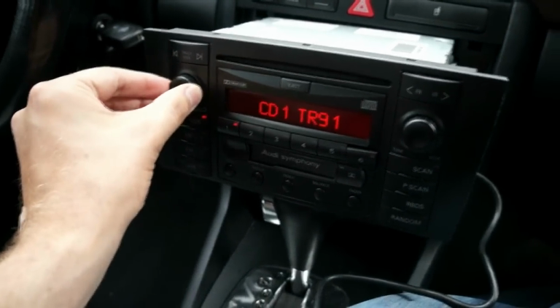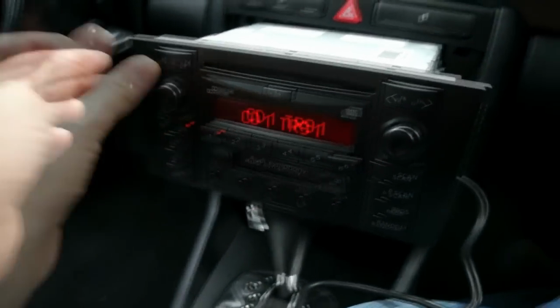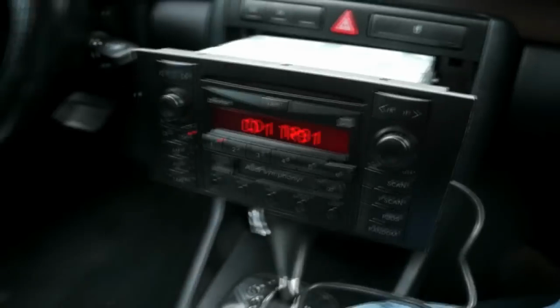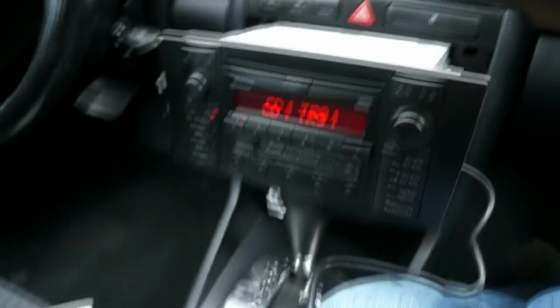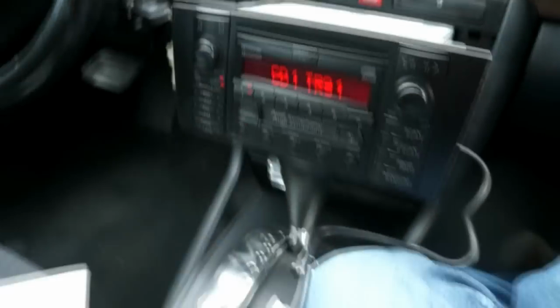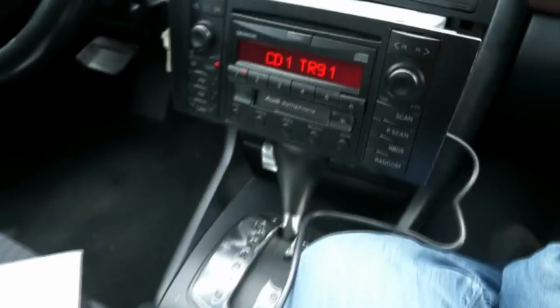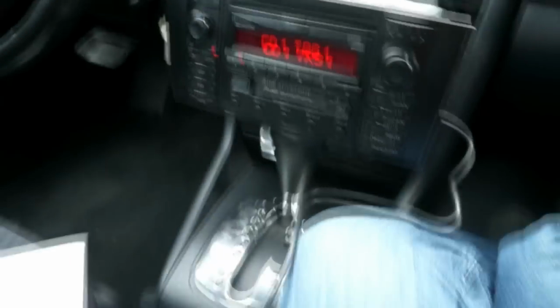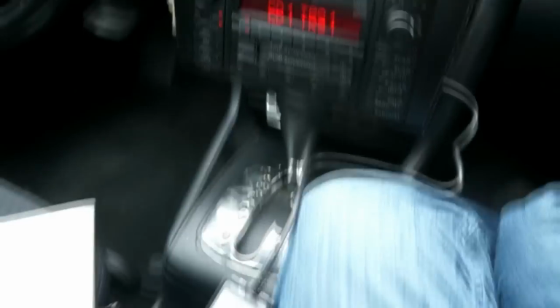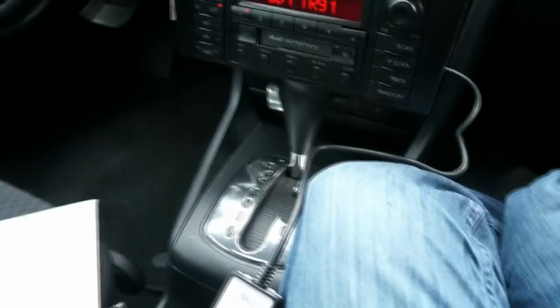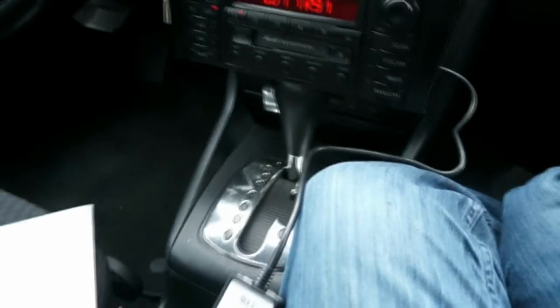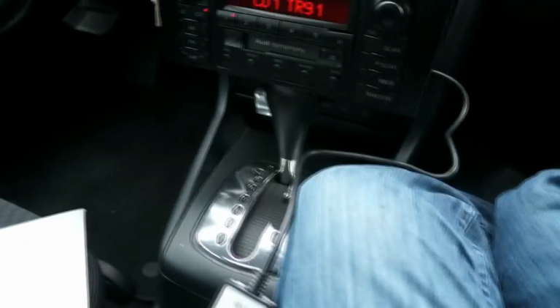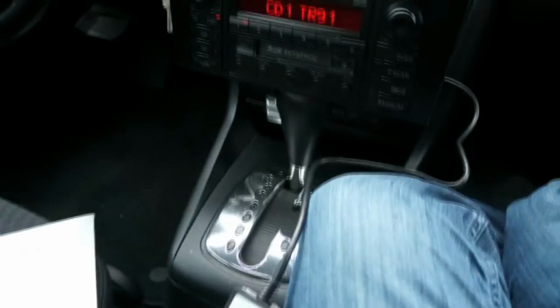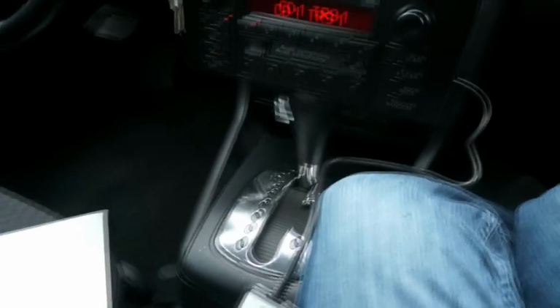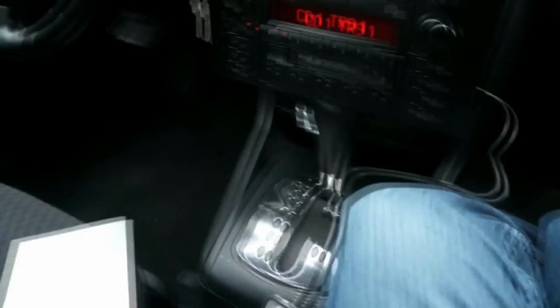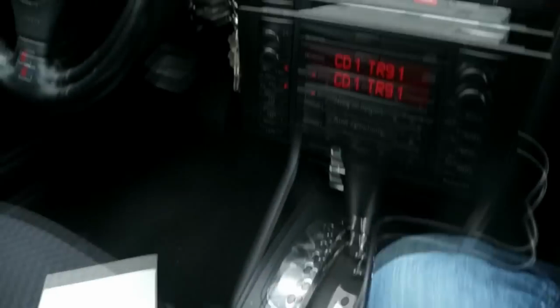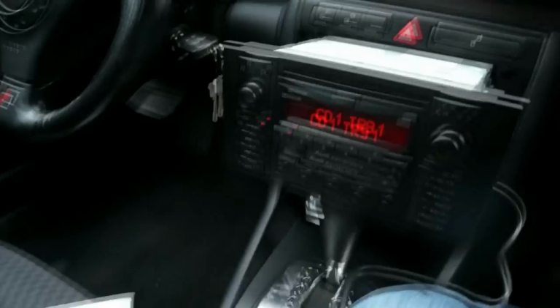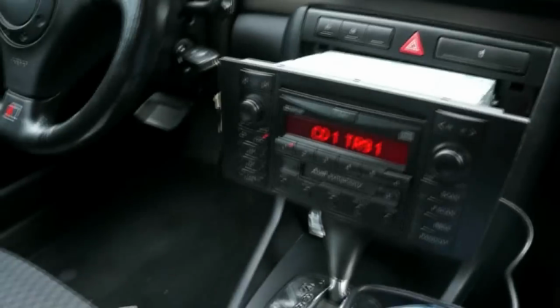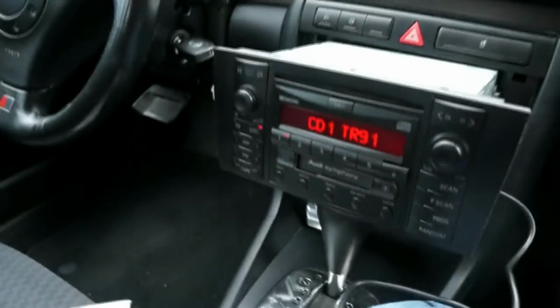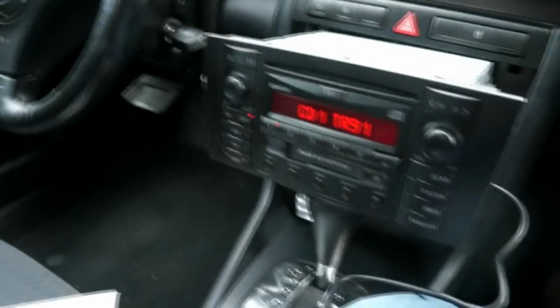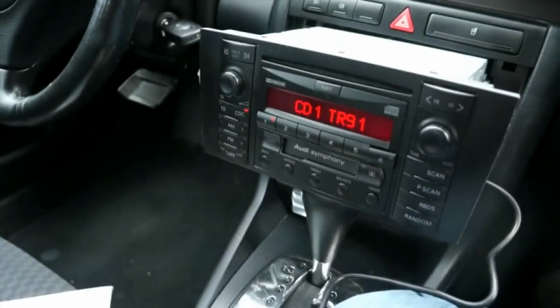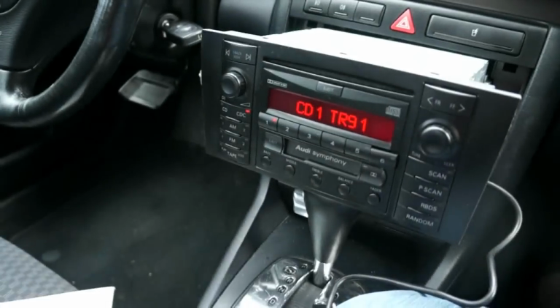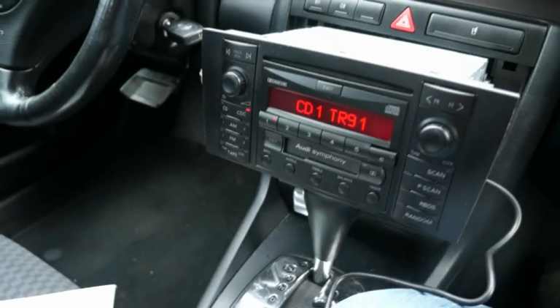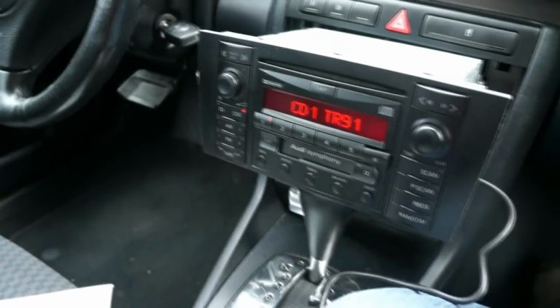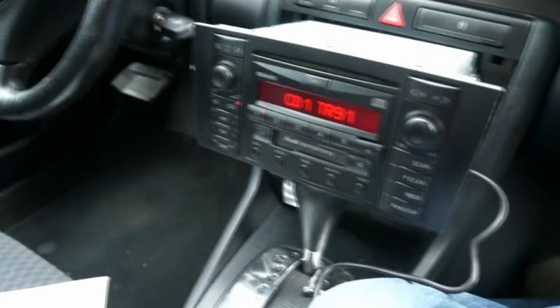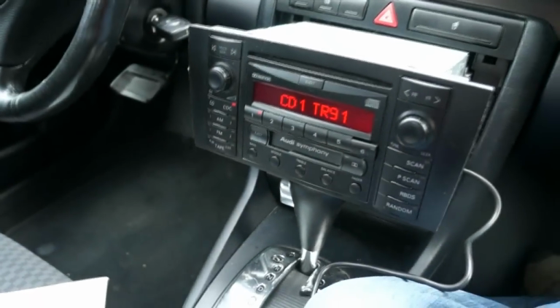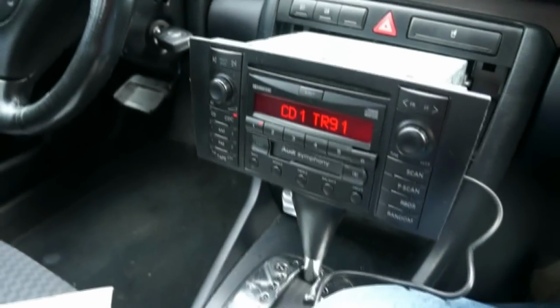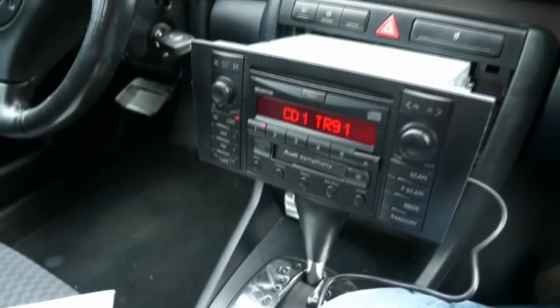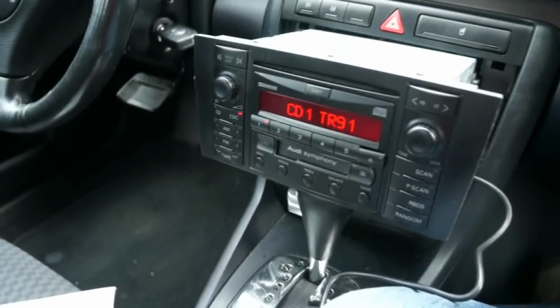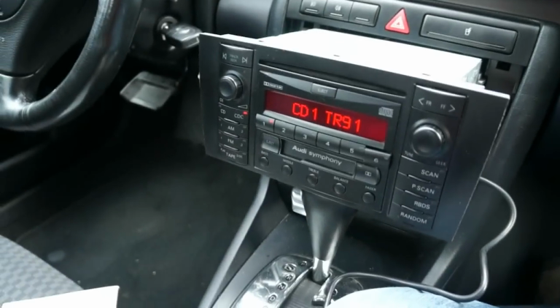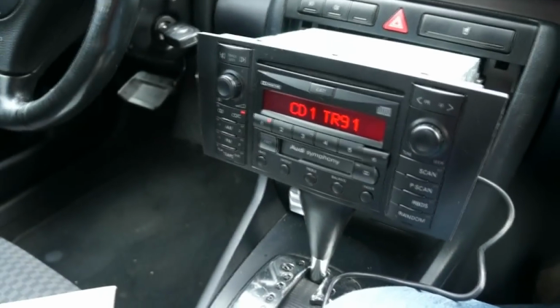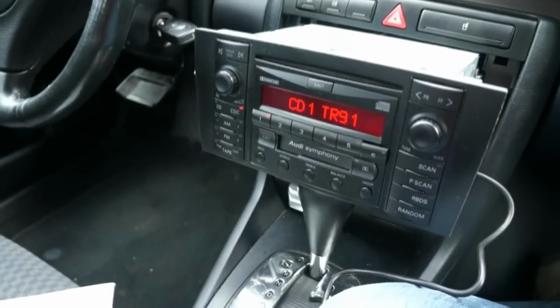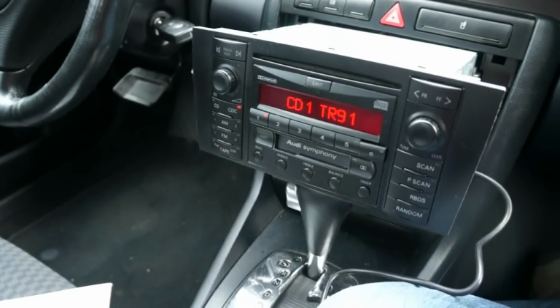A little bit of Moody Blues there. I'm just going to go inside and grab my iPod and we'll try that out.